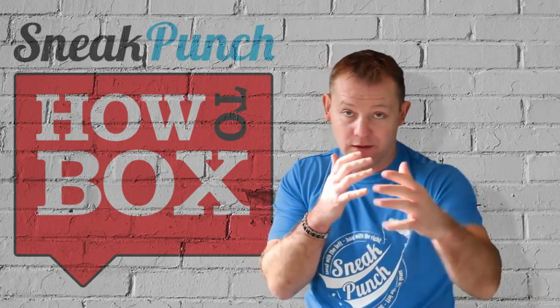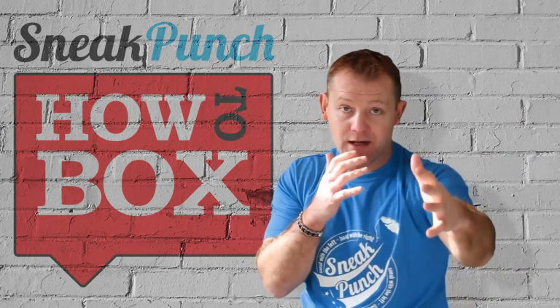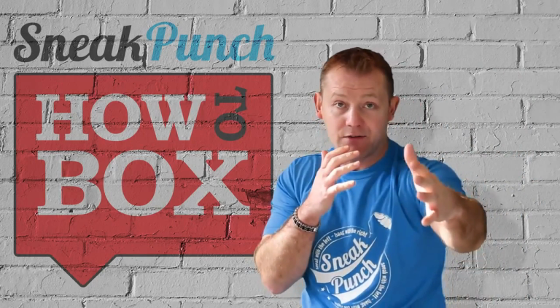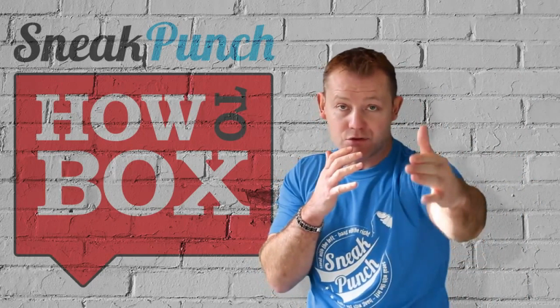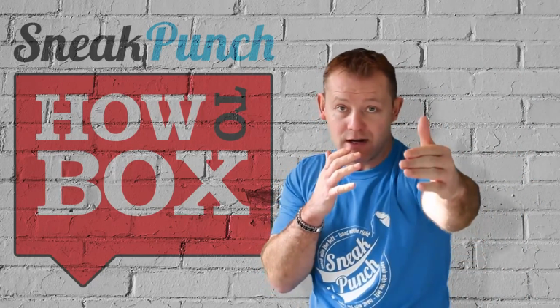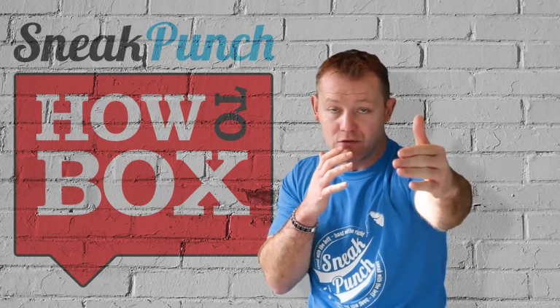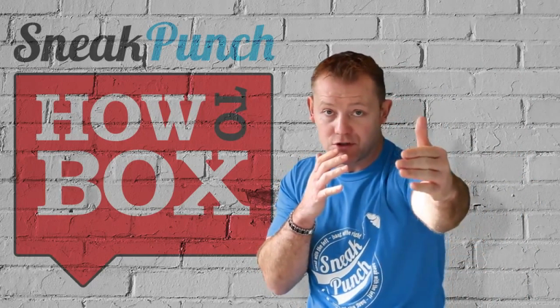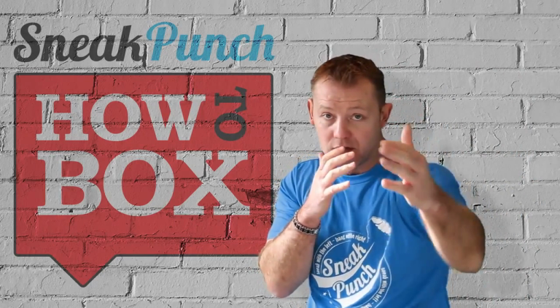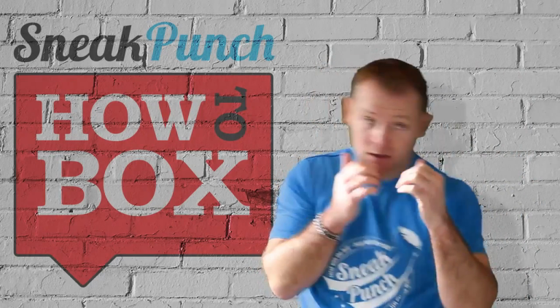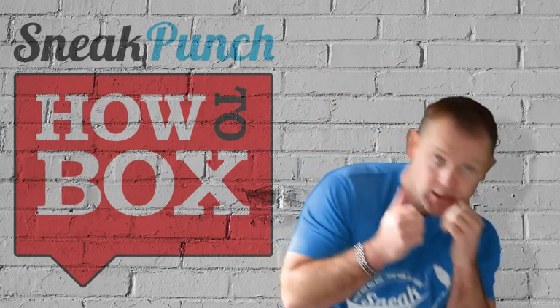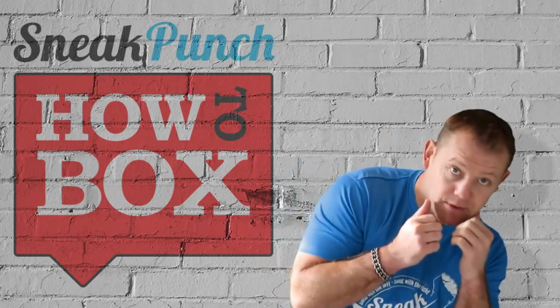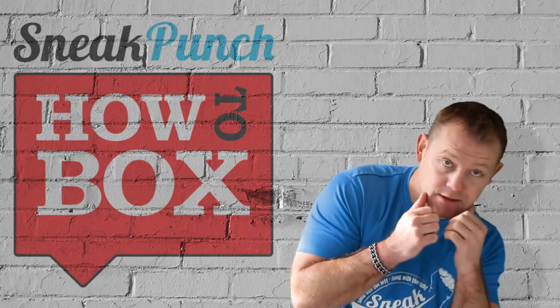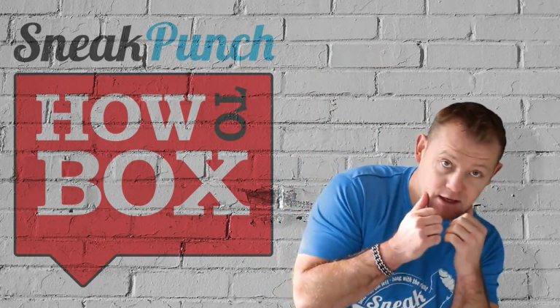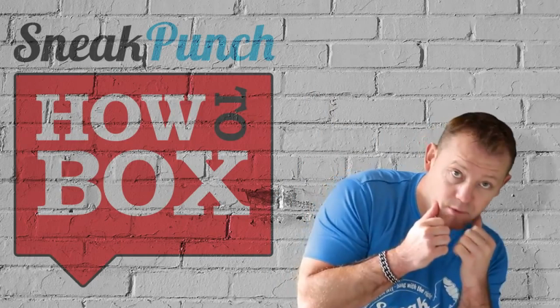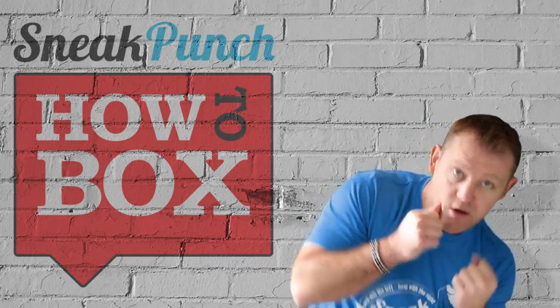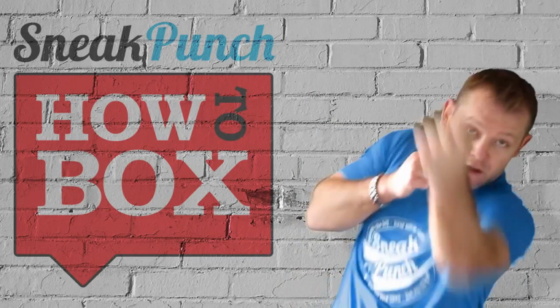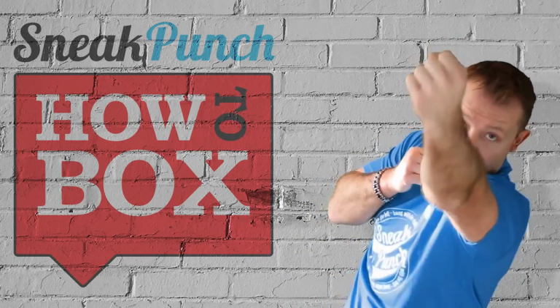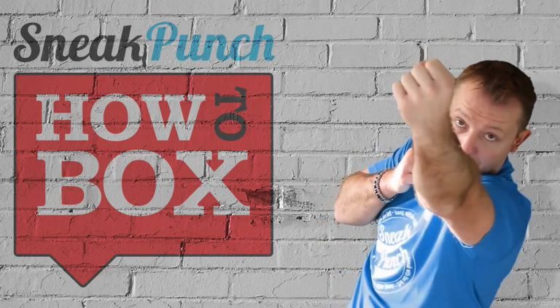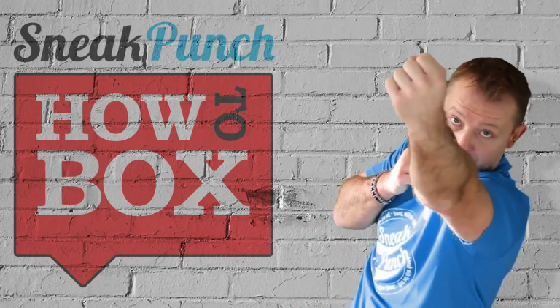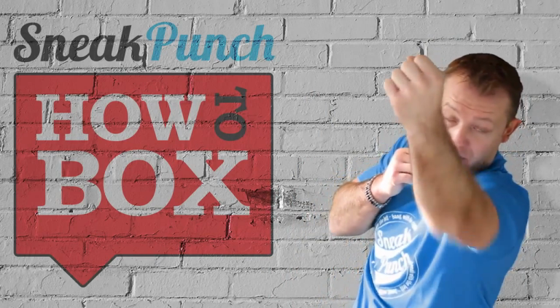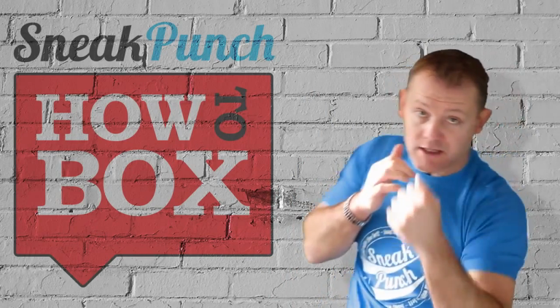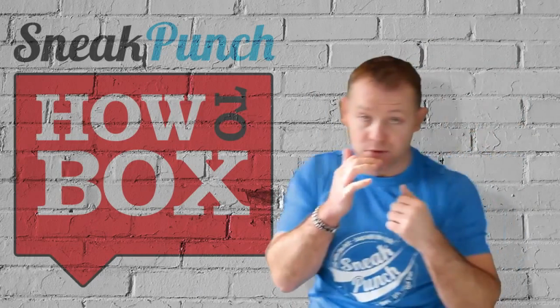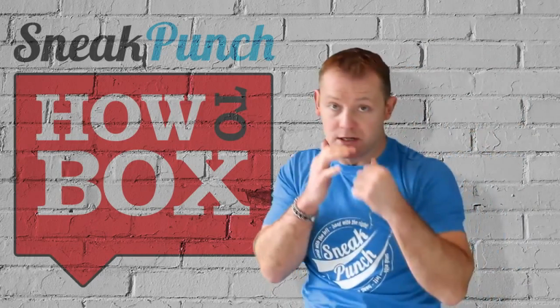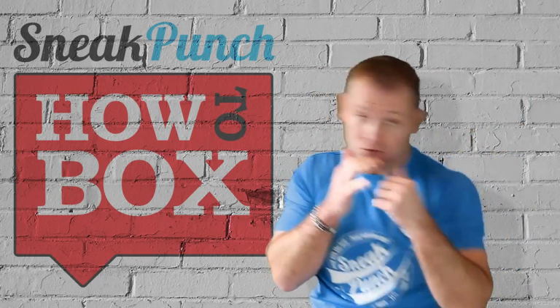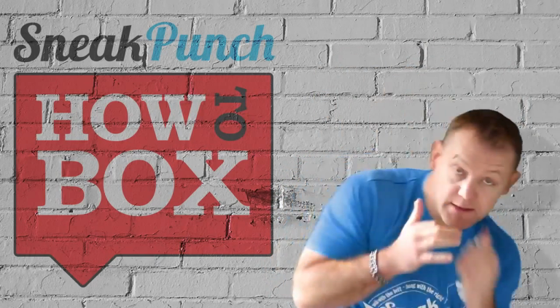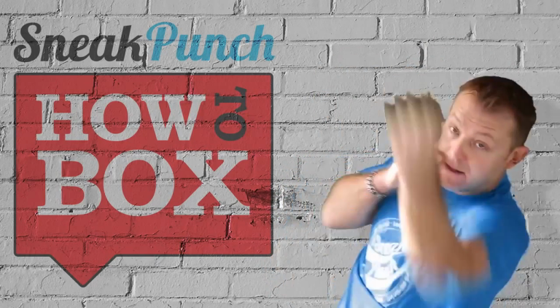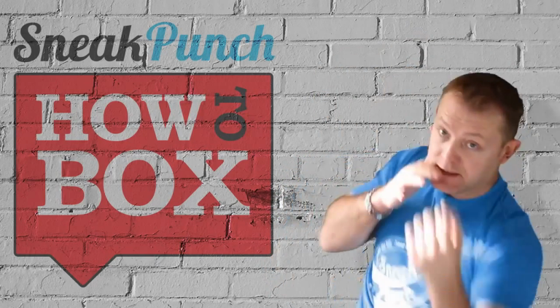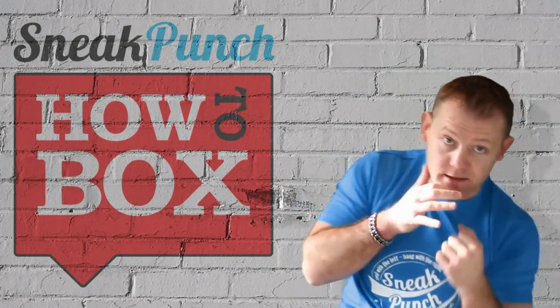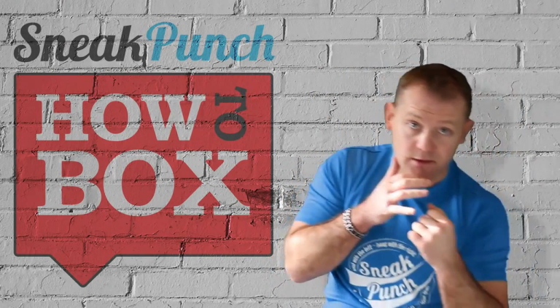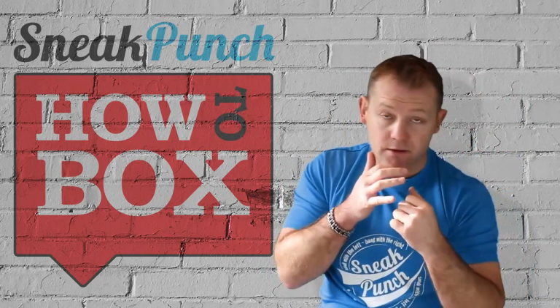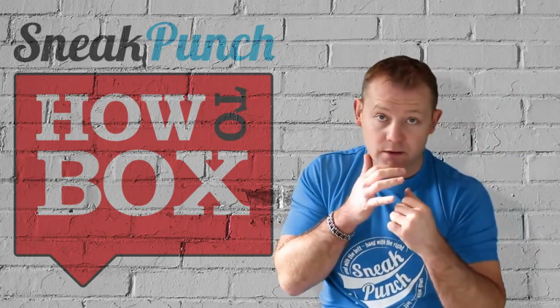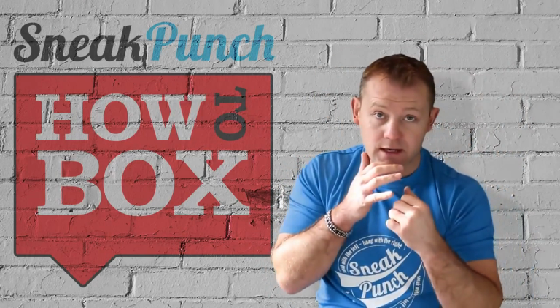If the guy throws a right cross, you slip. If he's a southpaw, you come up with that shot — nice punch there. So slip and hit.